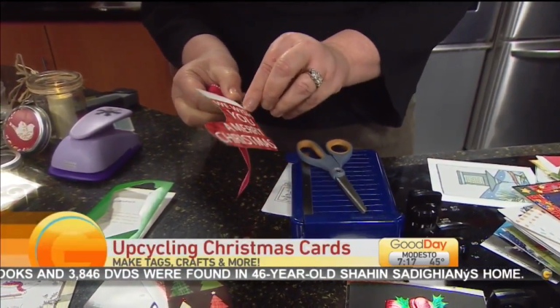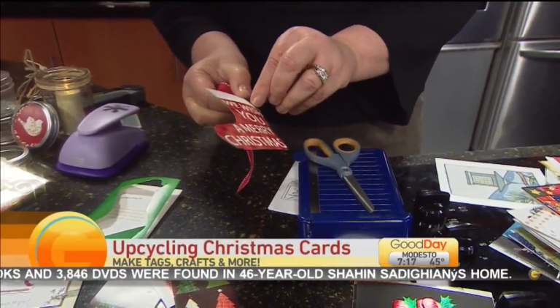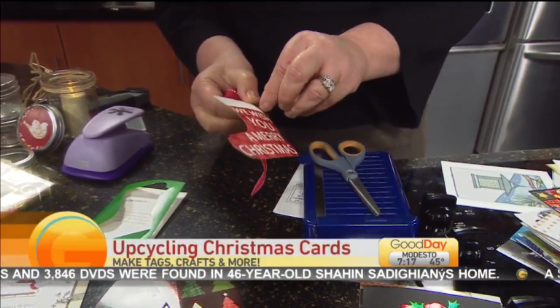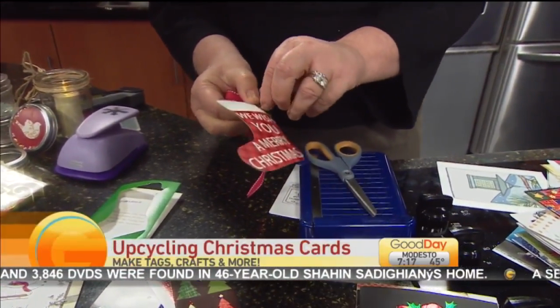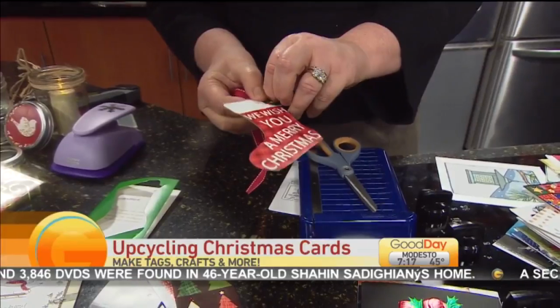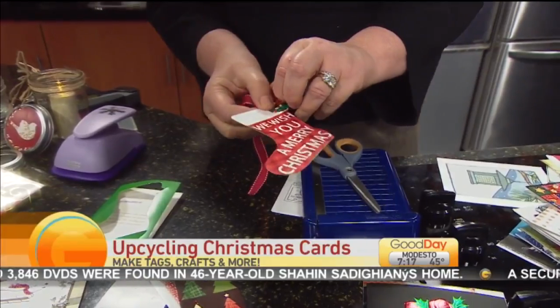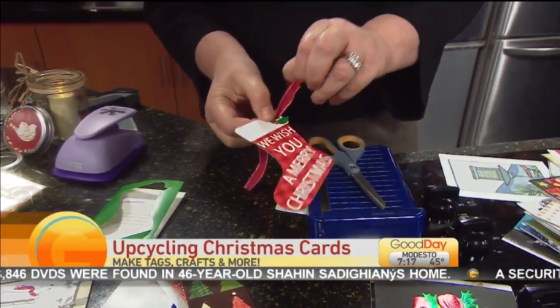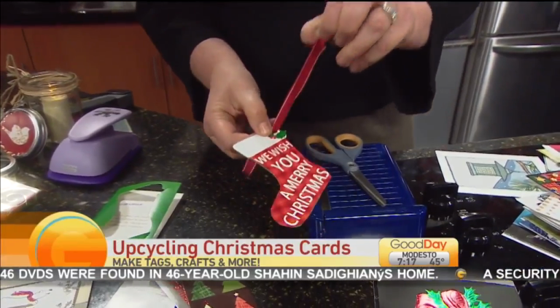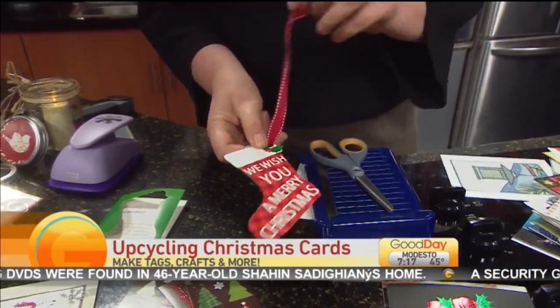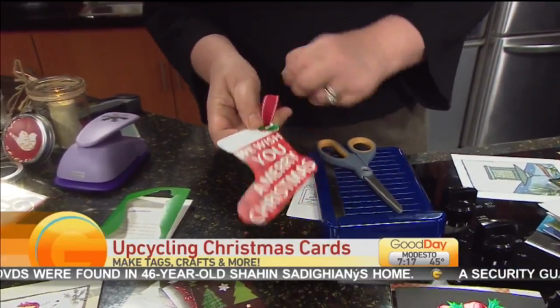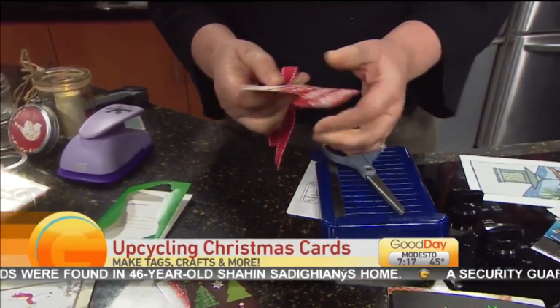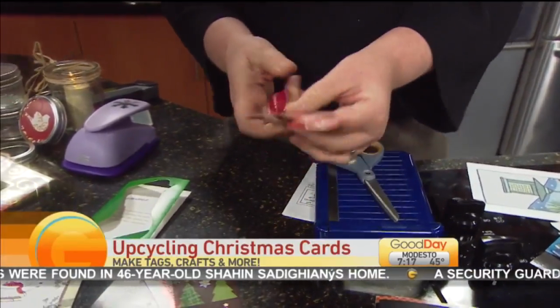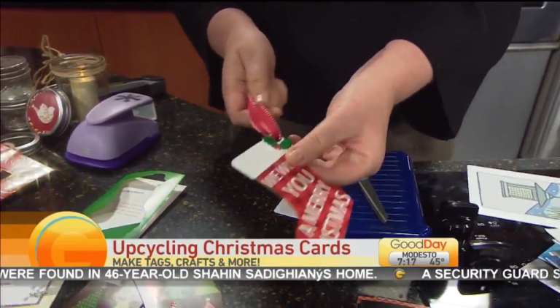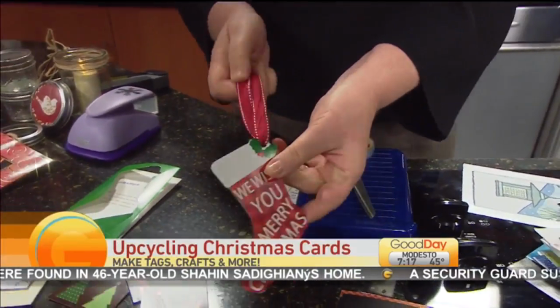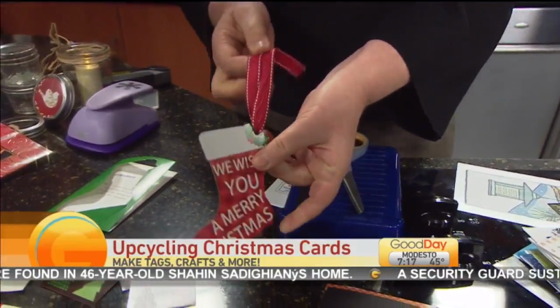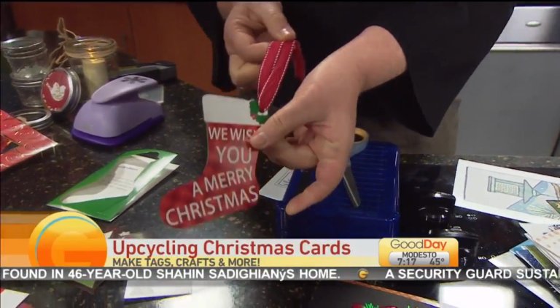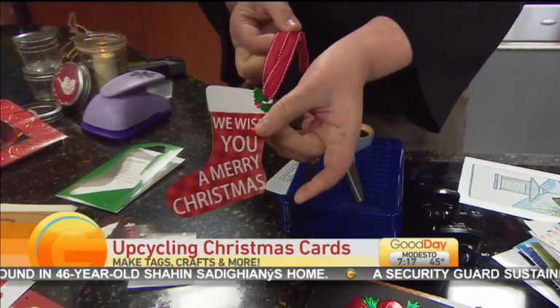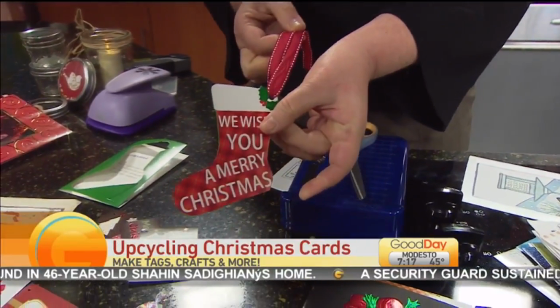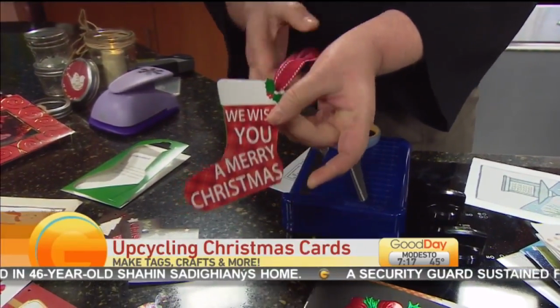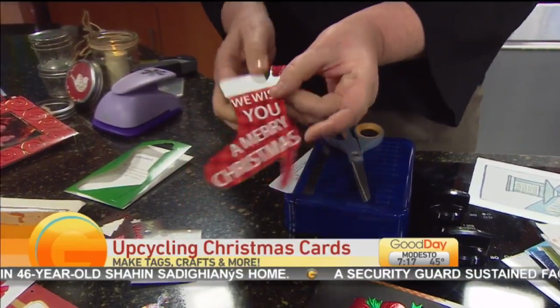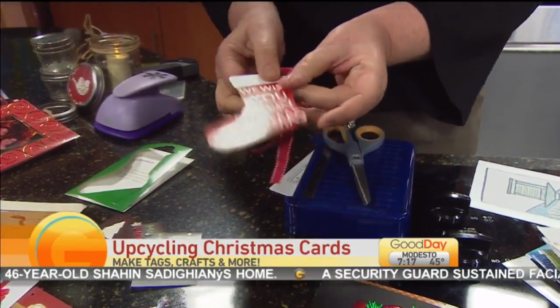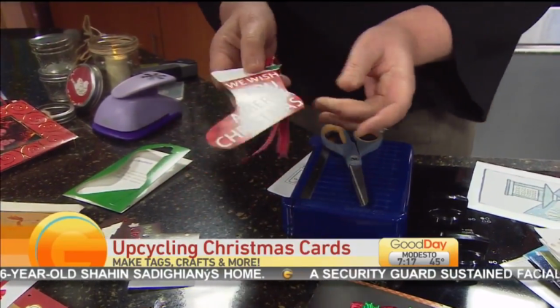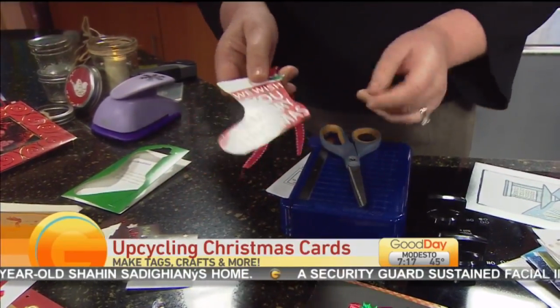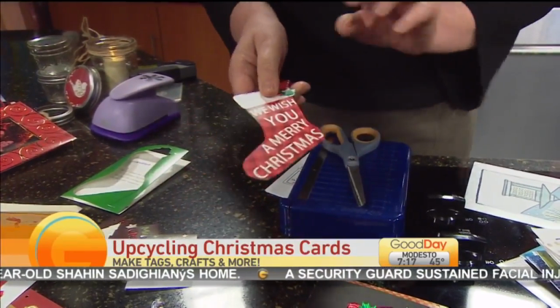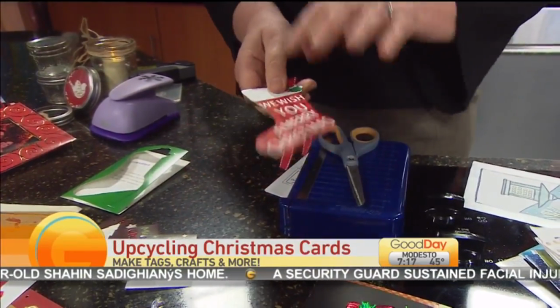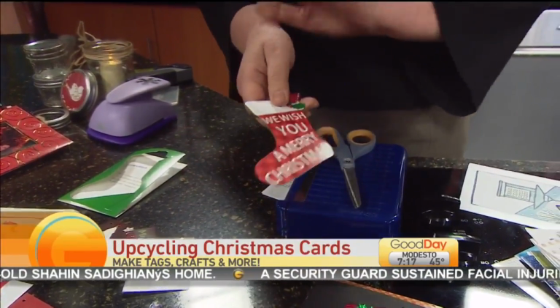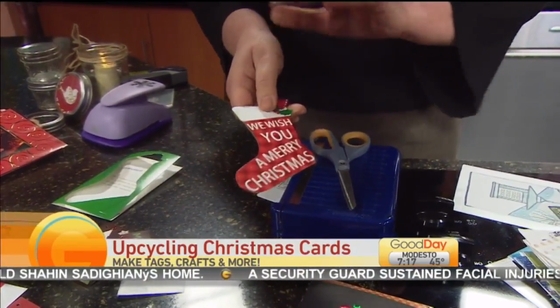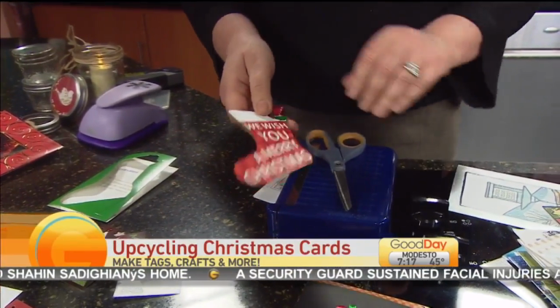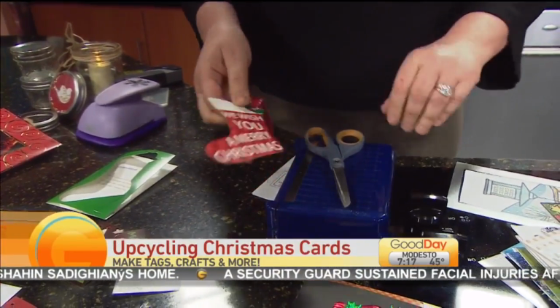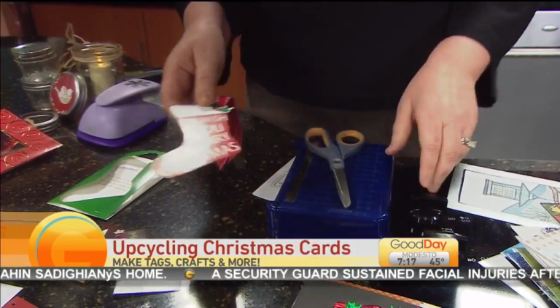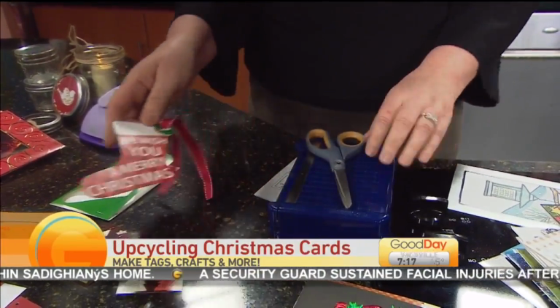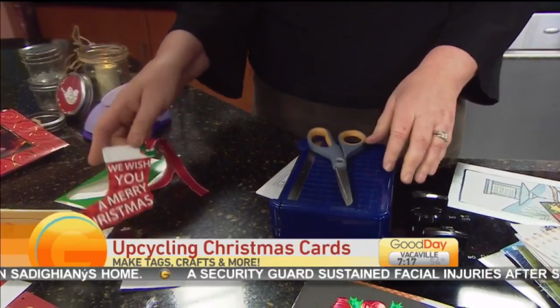Put a little hole in the corner with my hole punch and they just become a little tag. I also love to save ribbon. And there you go — look at that! You have a little Christmas card tag for your packages for next year. I love that.